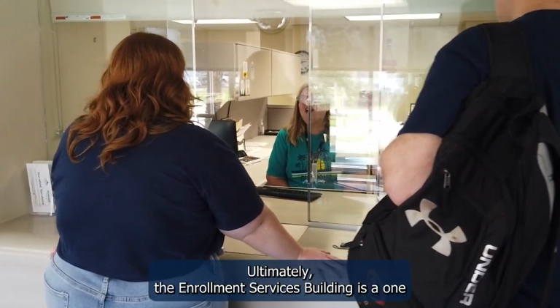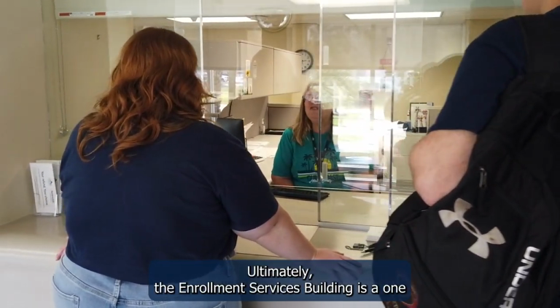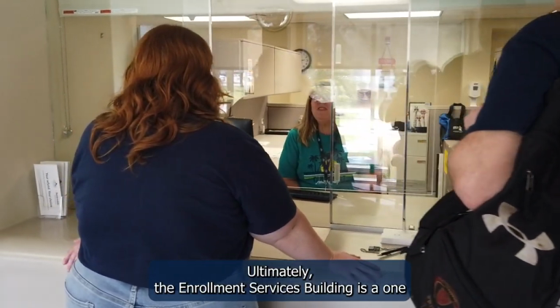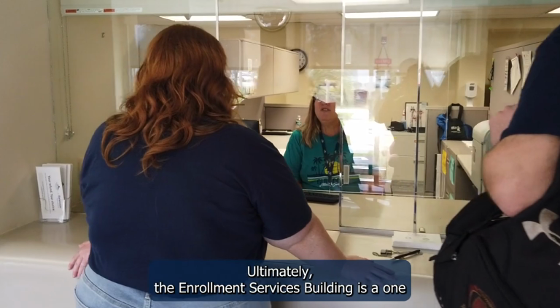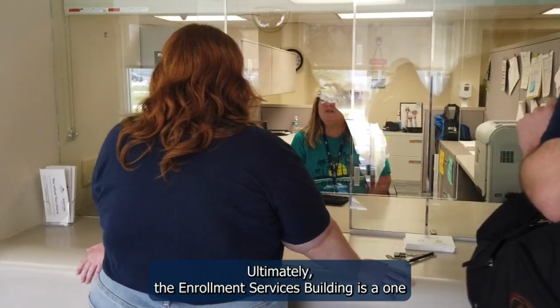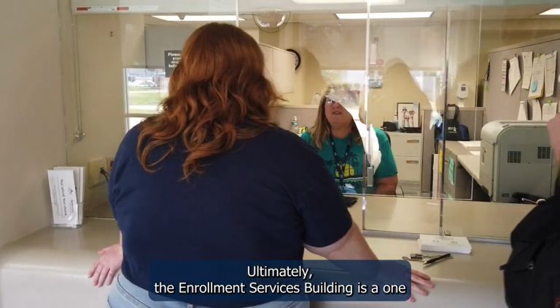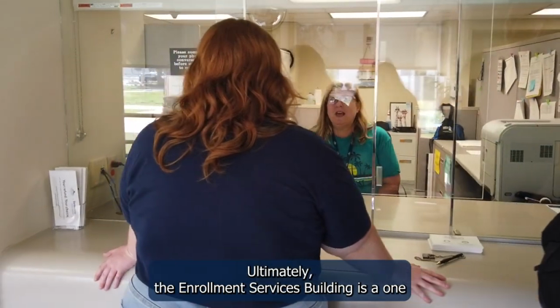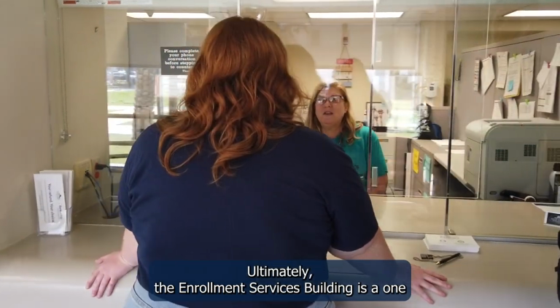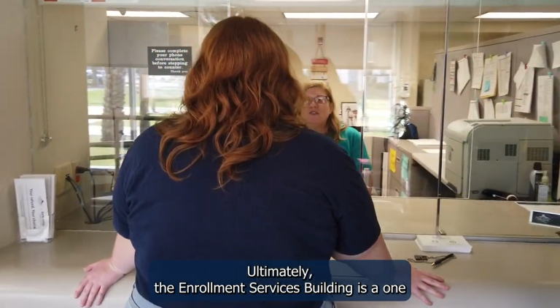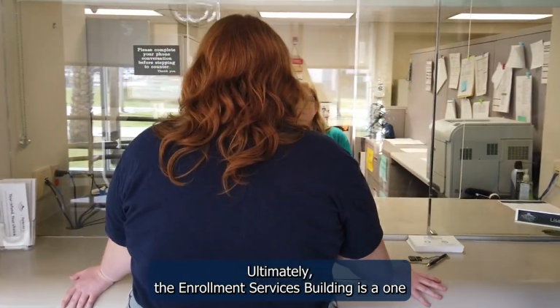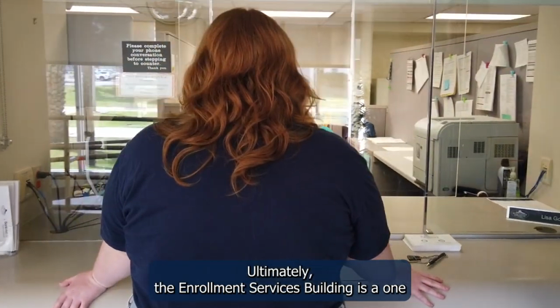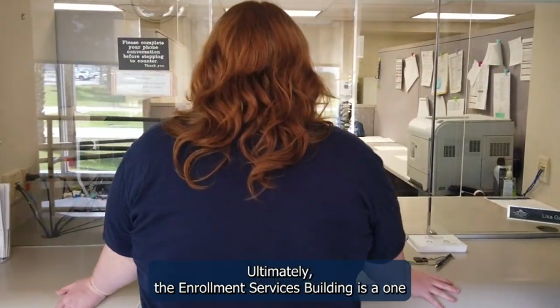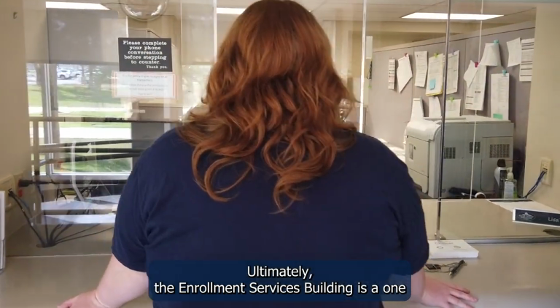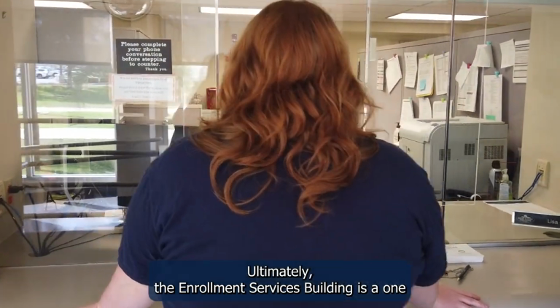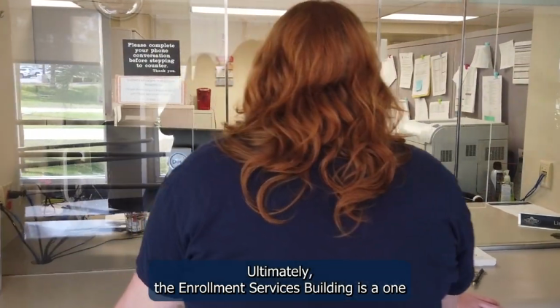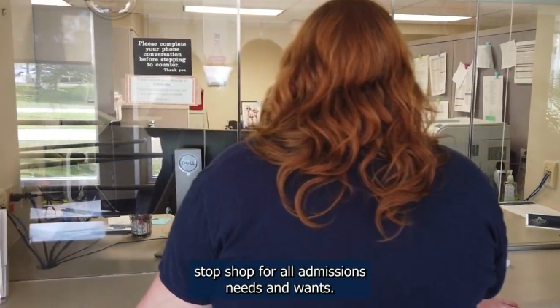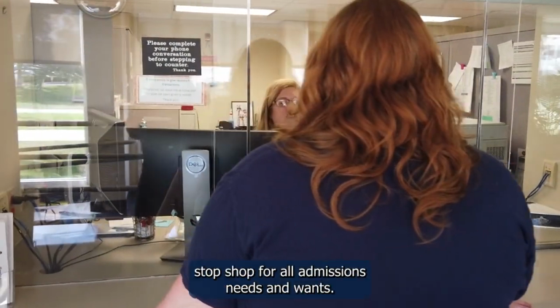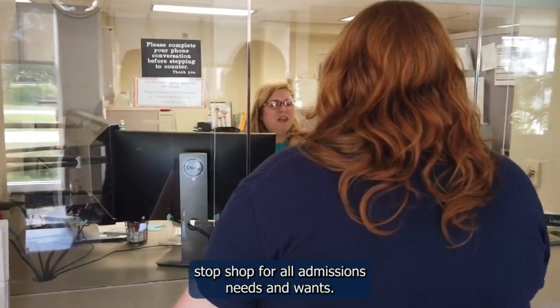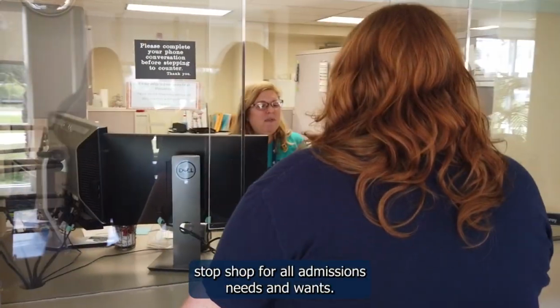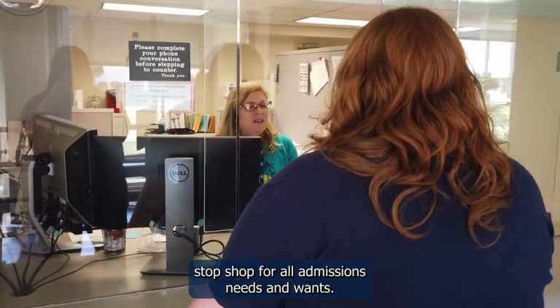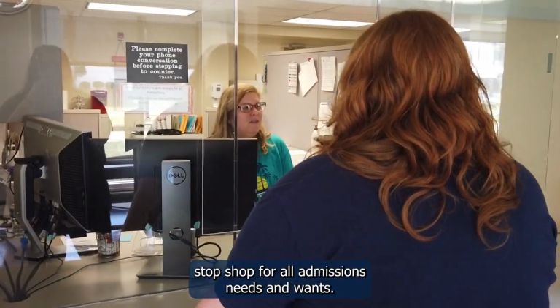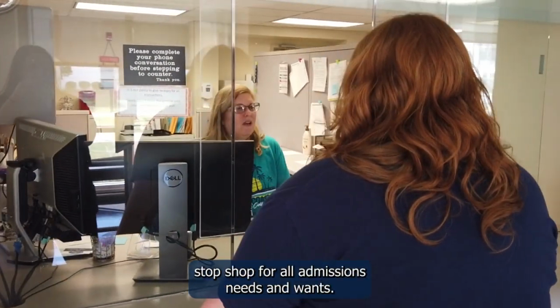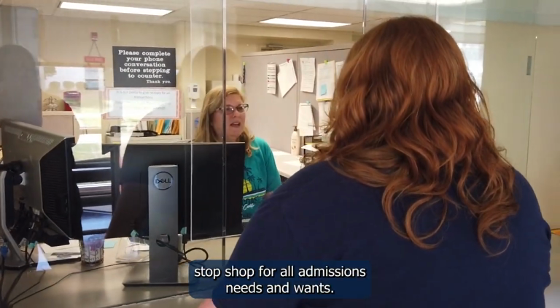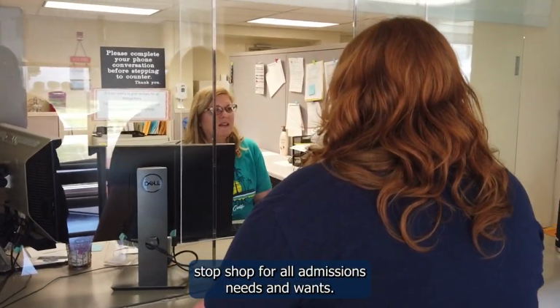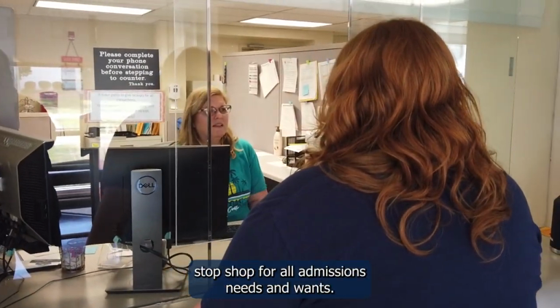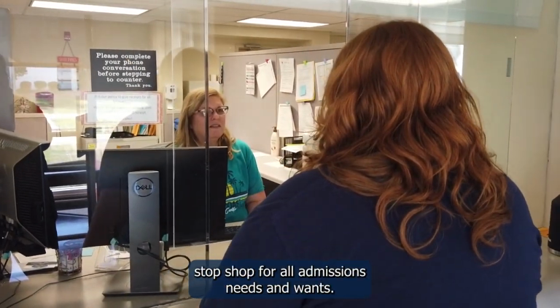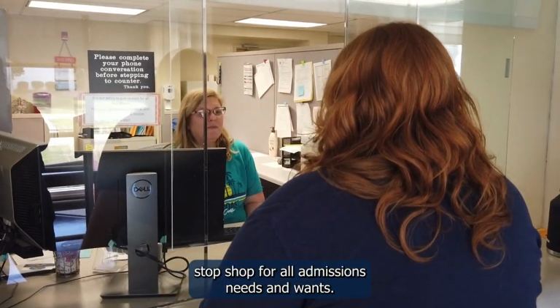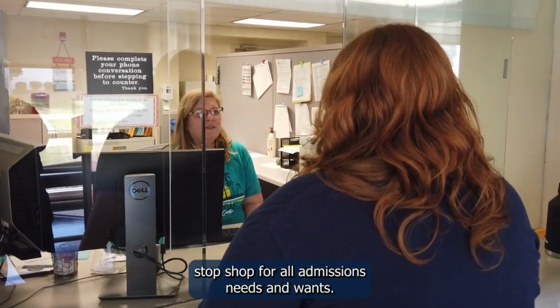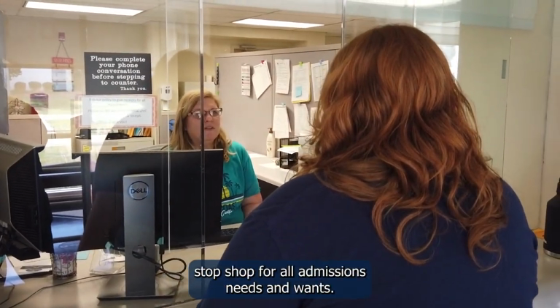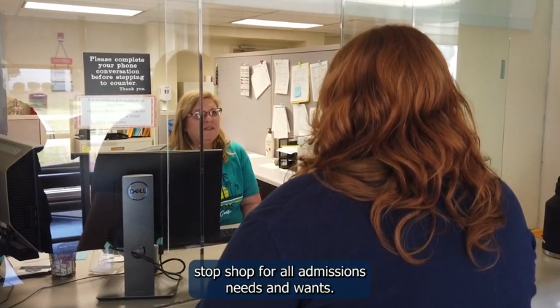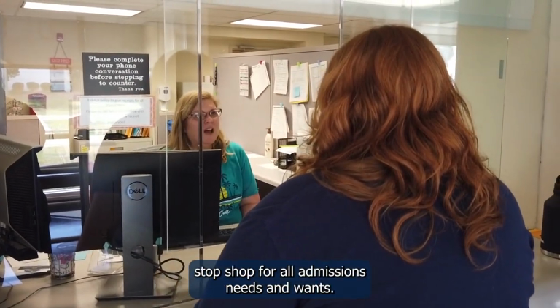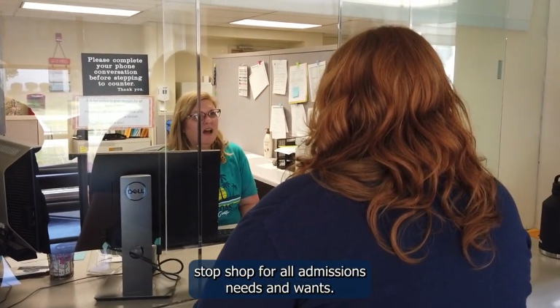Ultimately, the Enrollment Services Building is a one-stop shop for all admissions needs and wants.